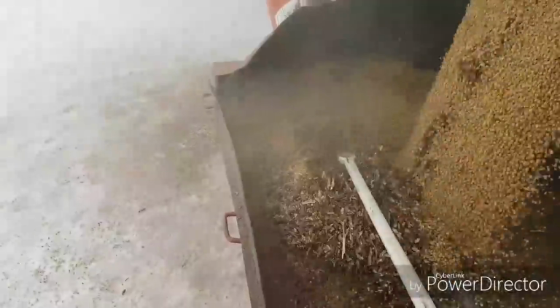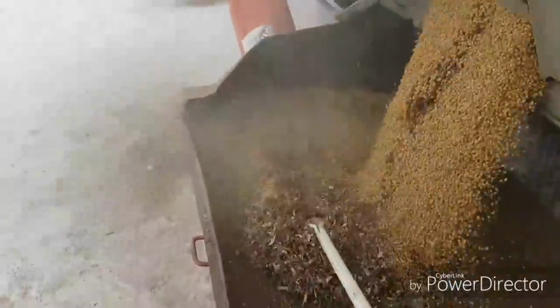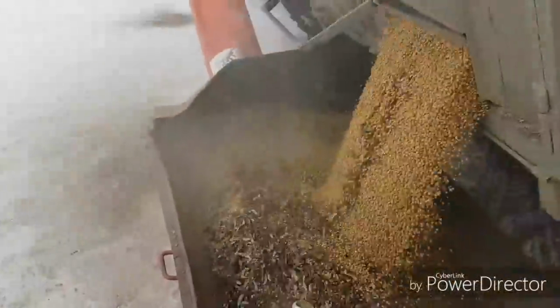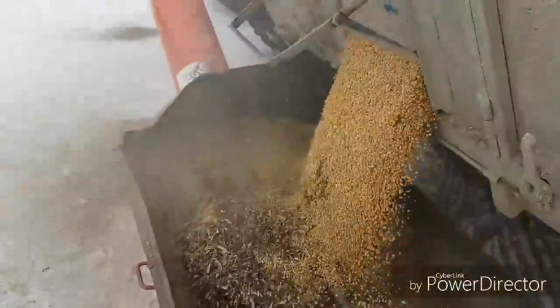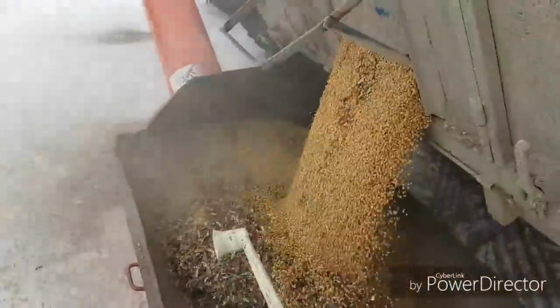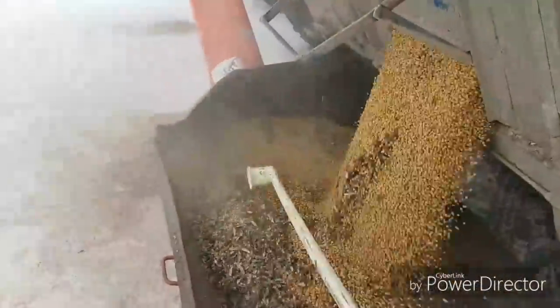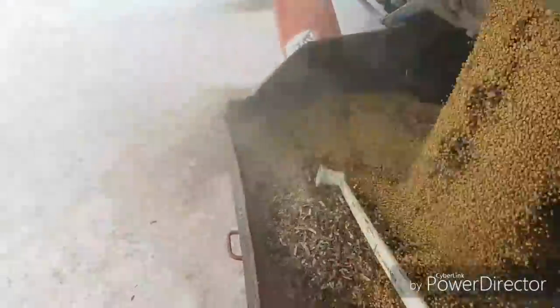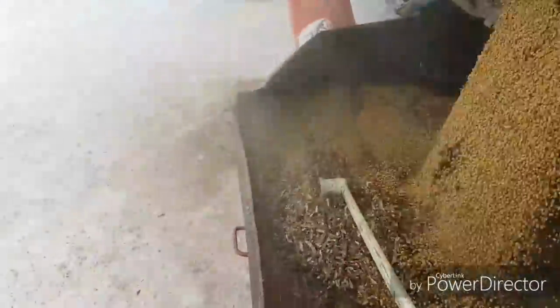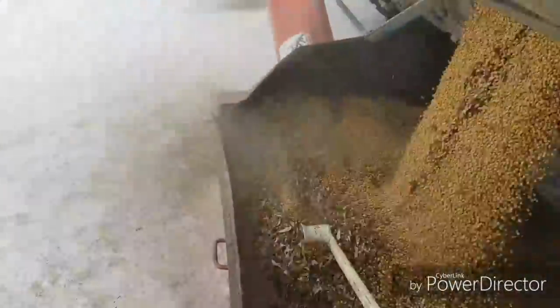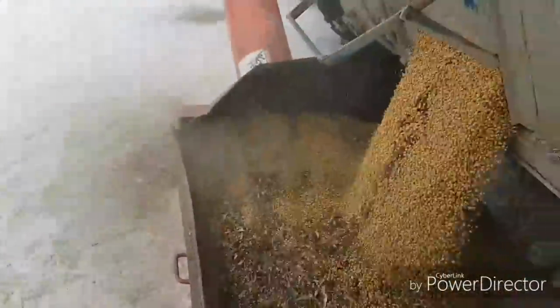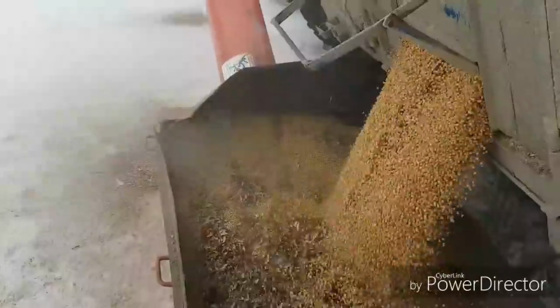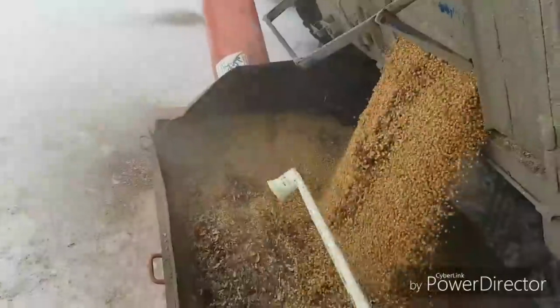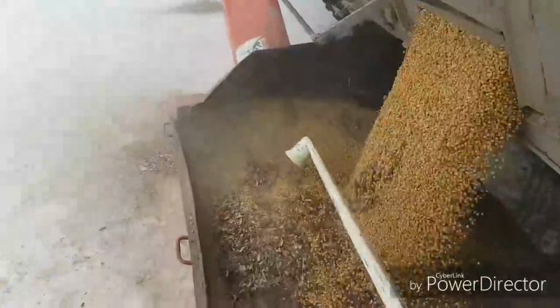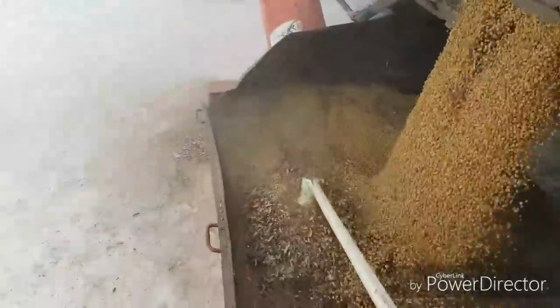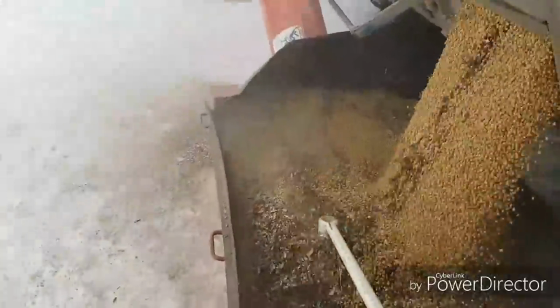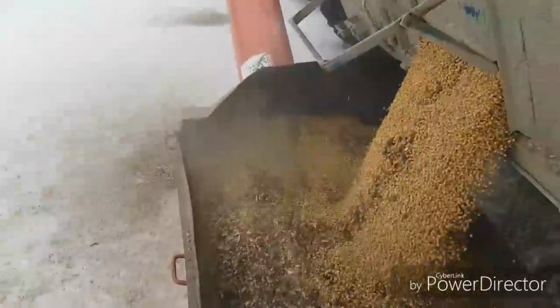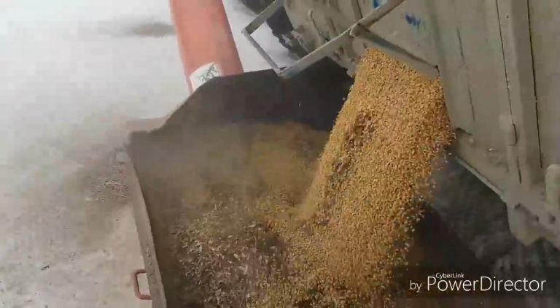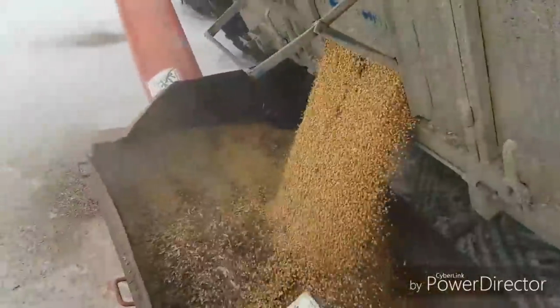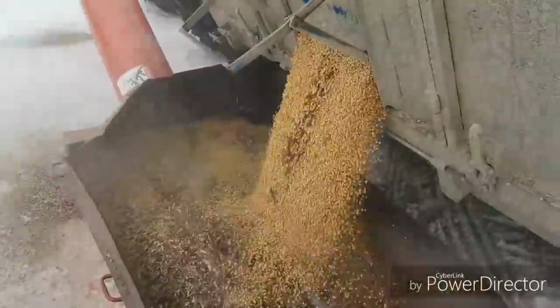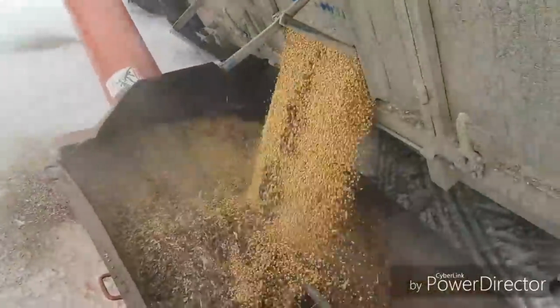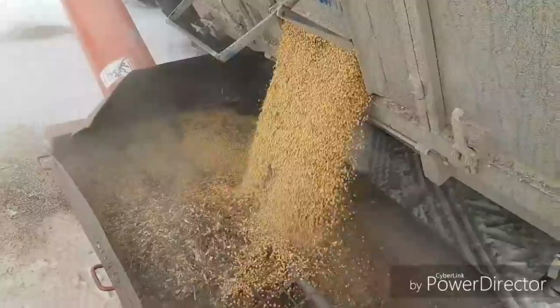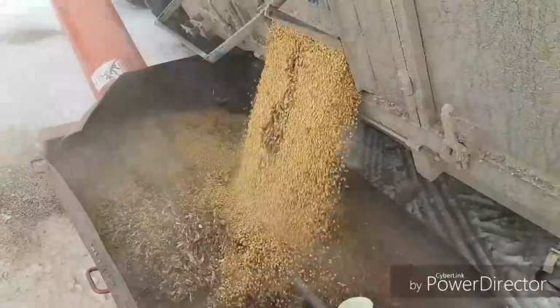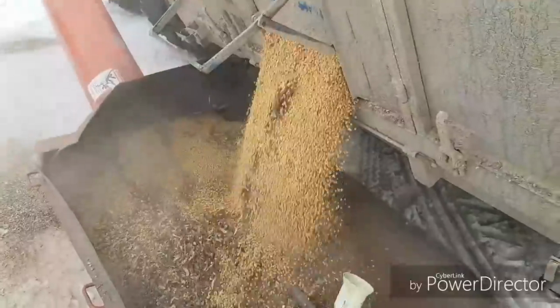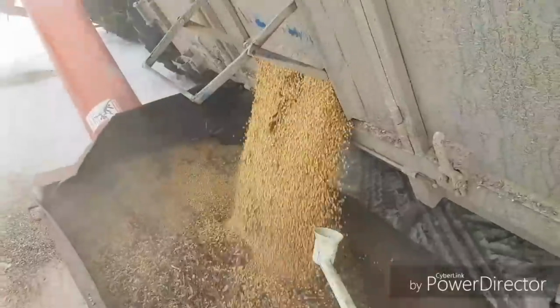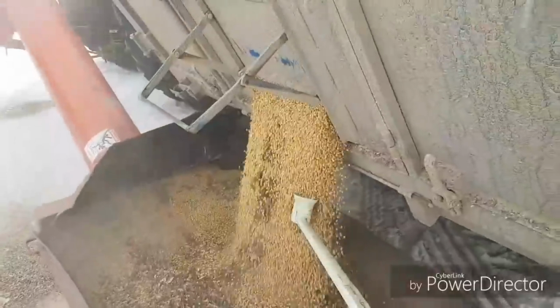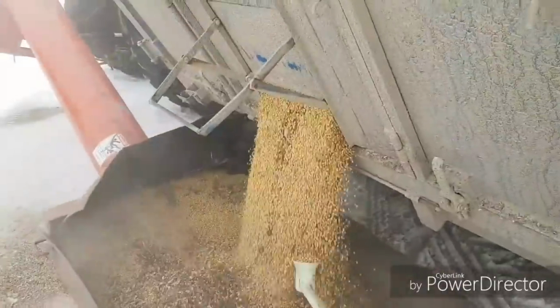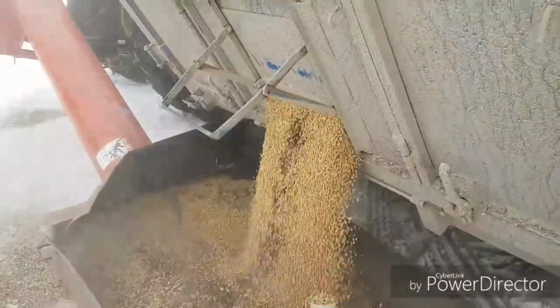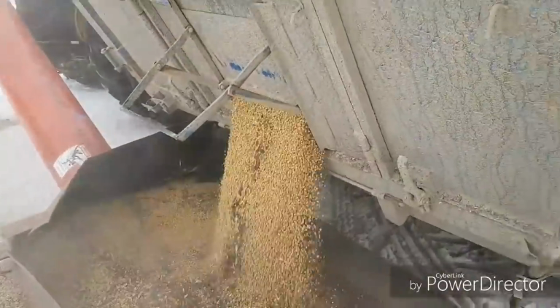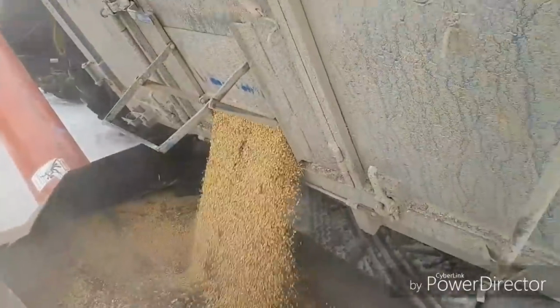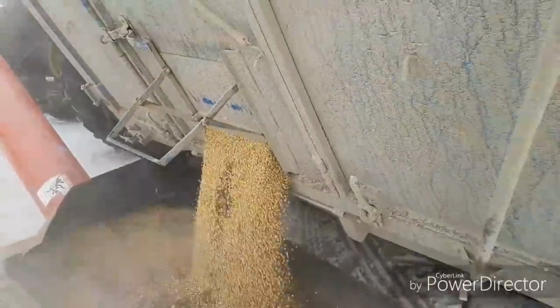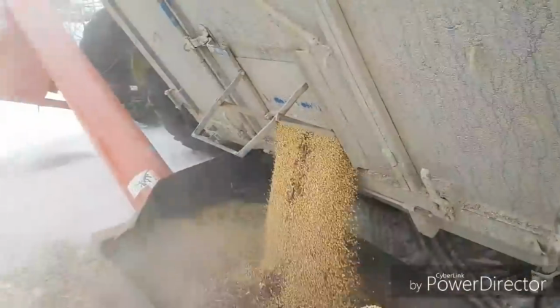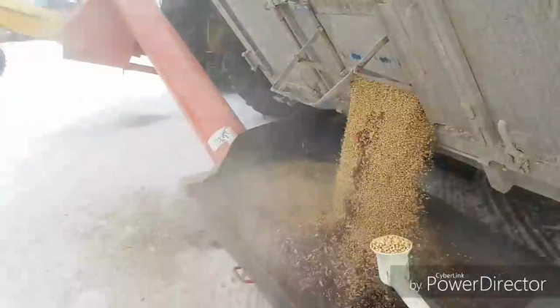Lots of pods in it because it was so tough when we were combining. Couldn't get rid of the goddamn things.